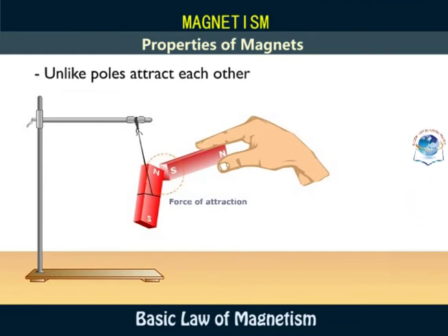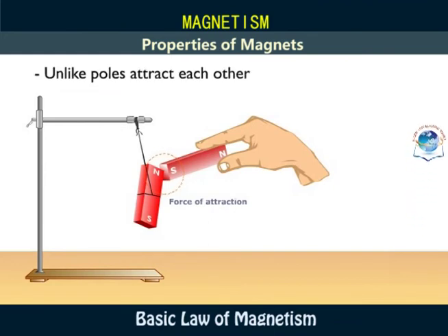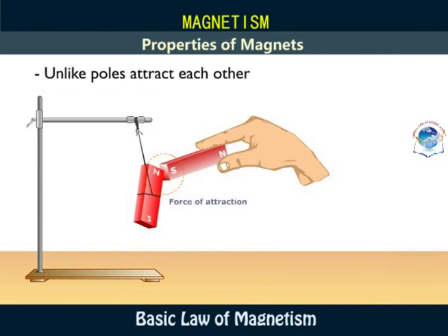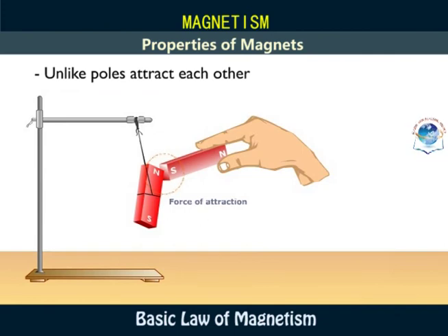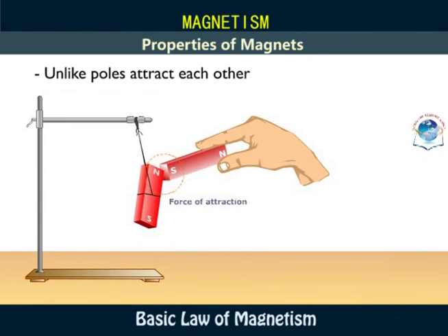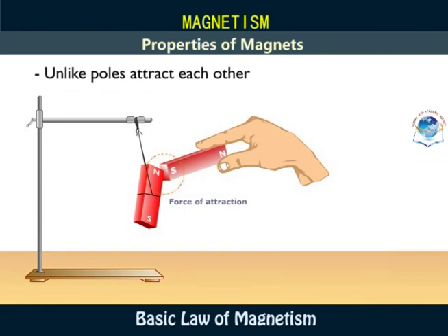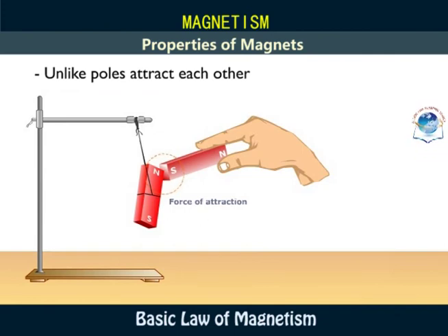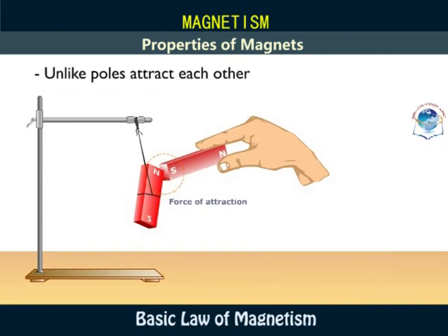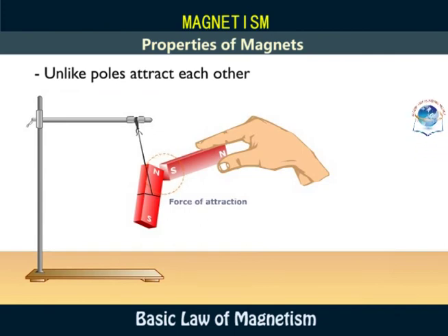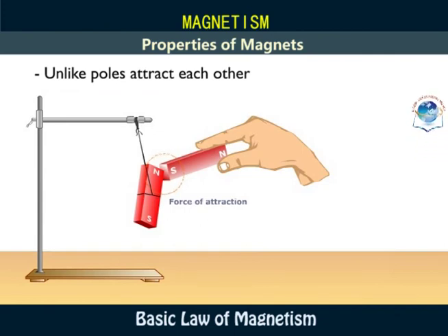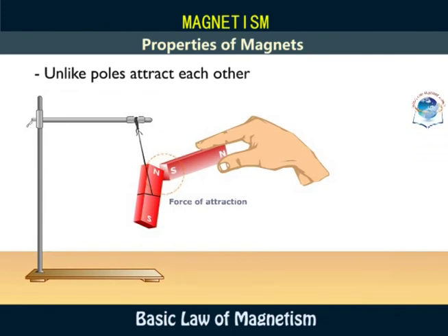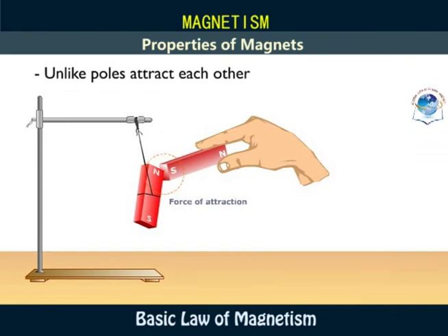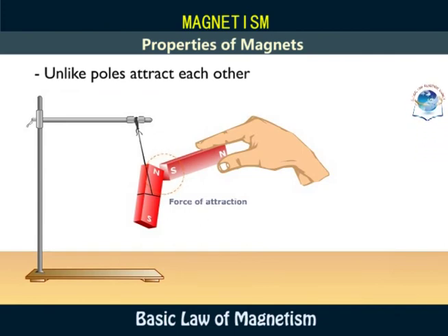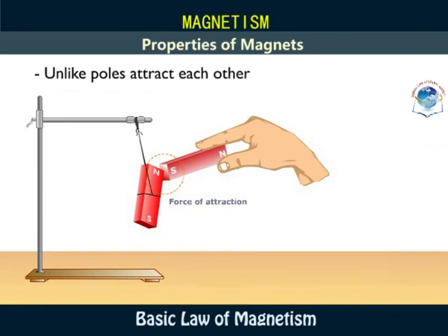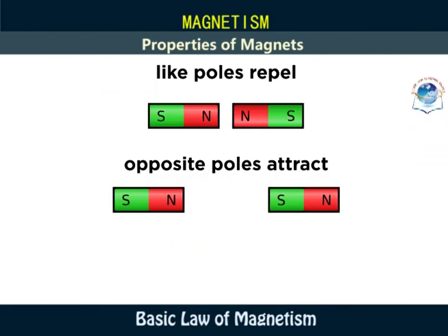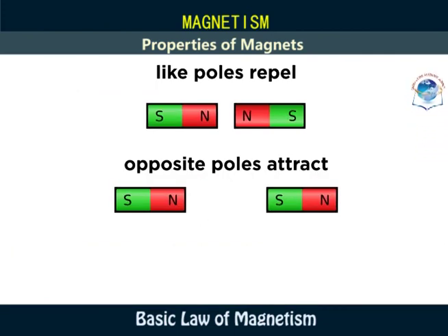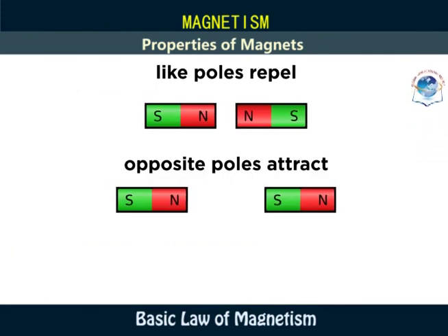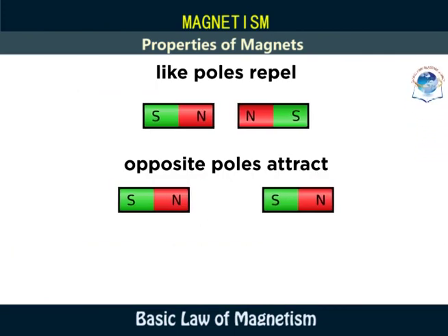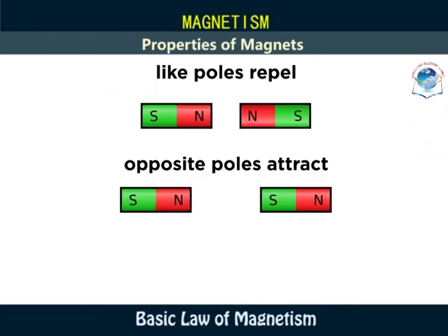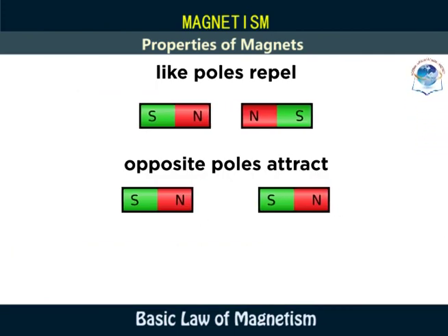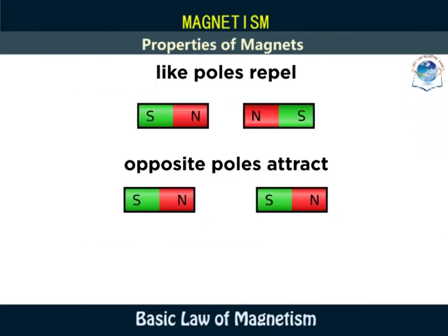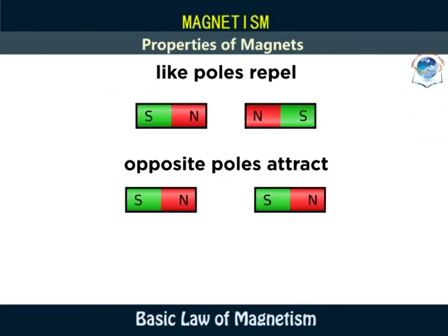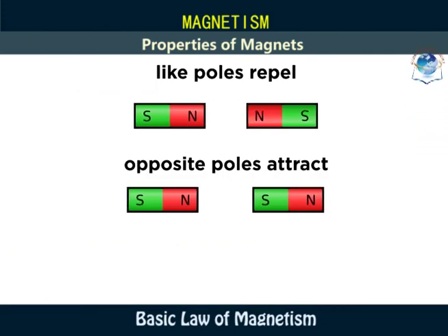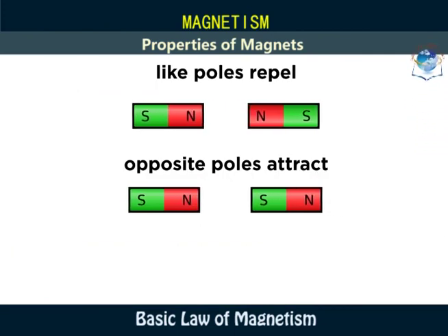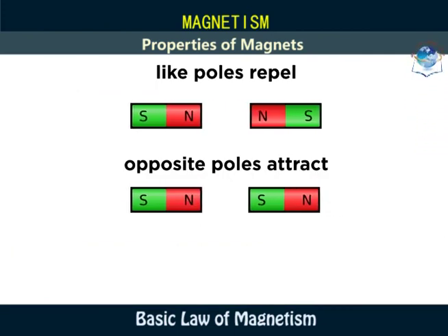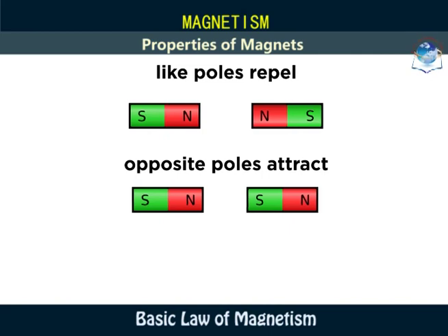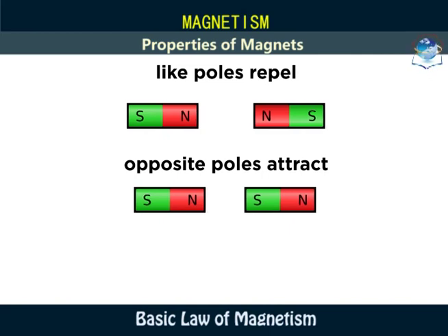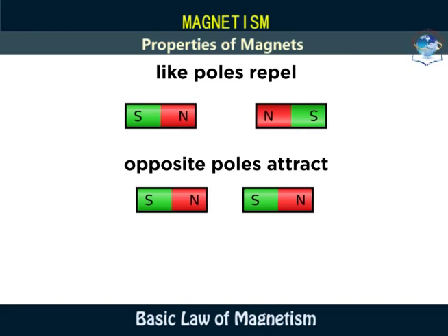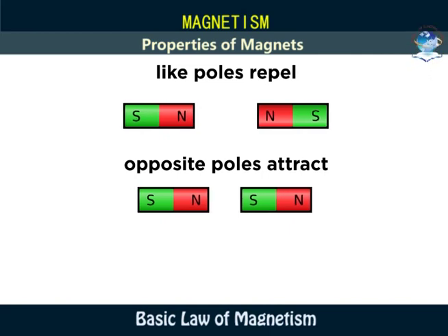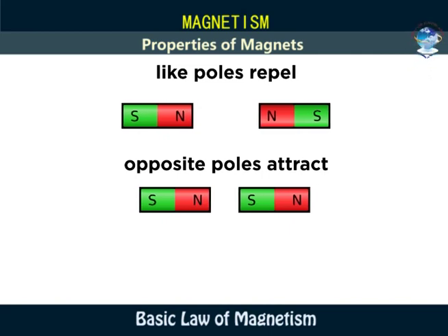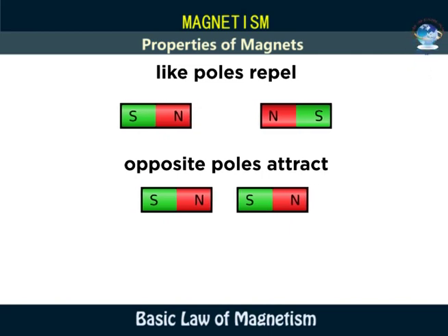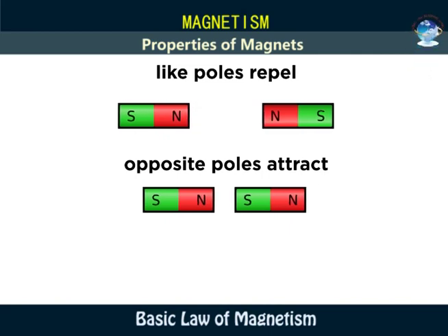This is the basic law of magnetism: like poles repel one another, and unlike poles attract each other.